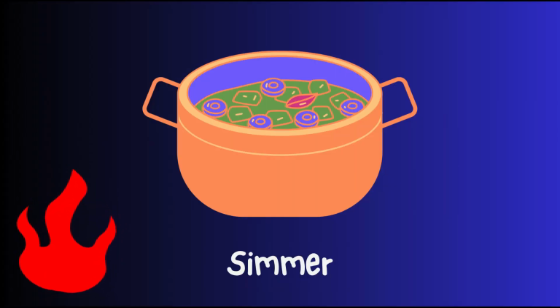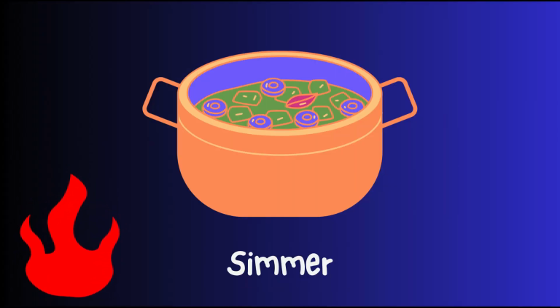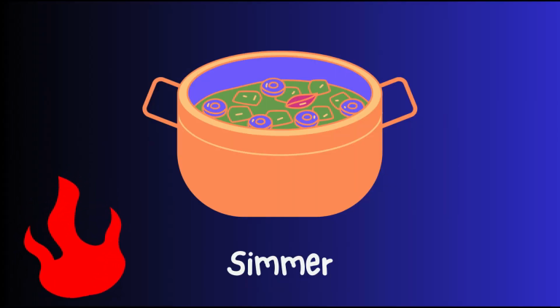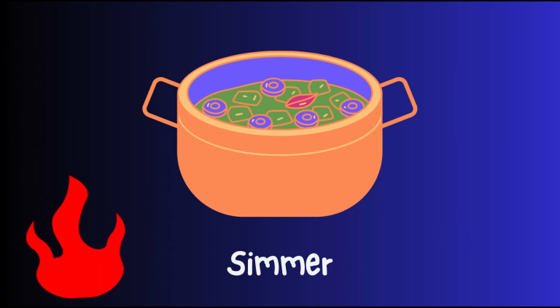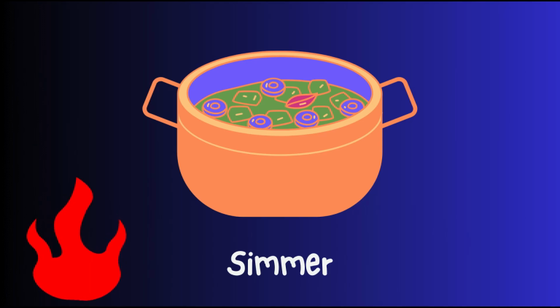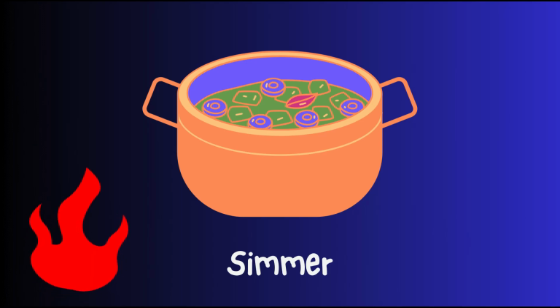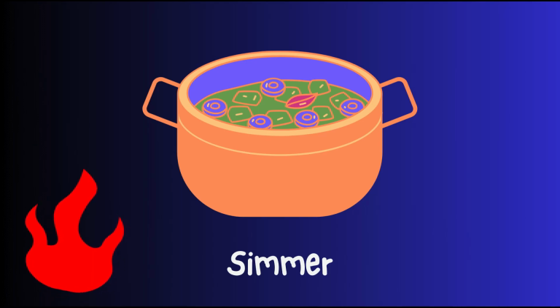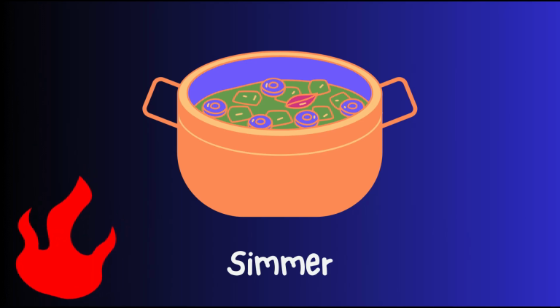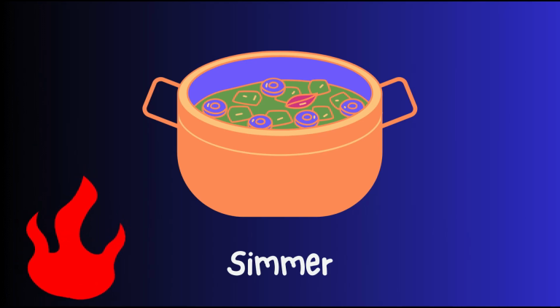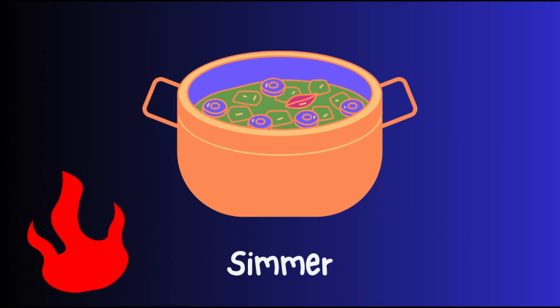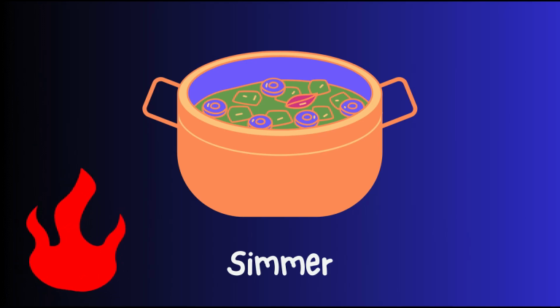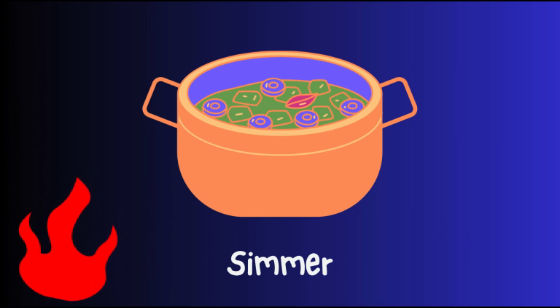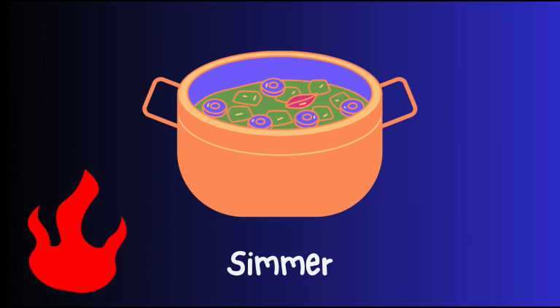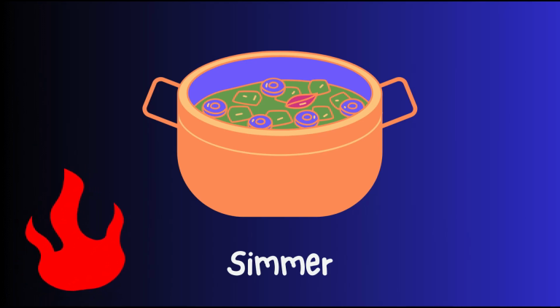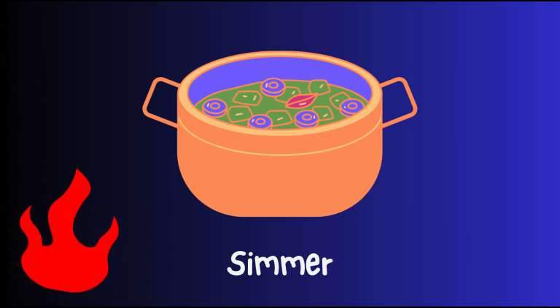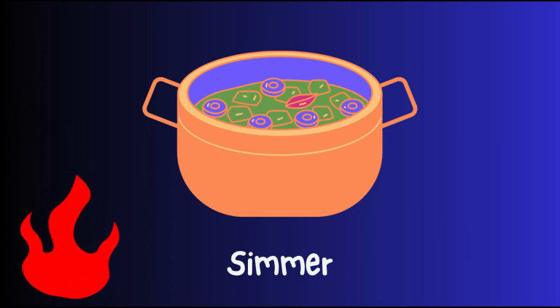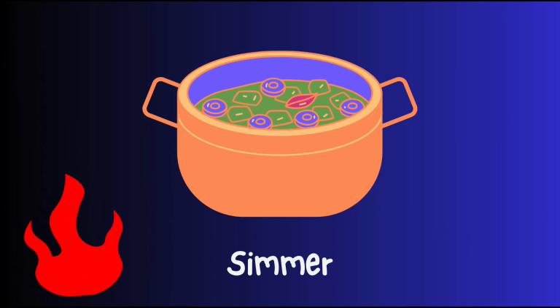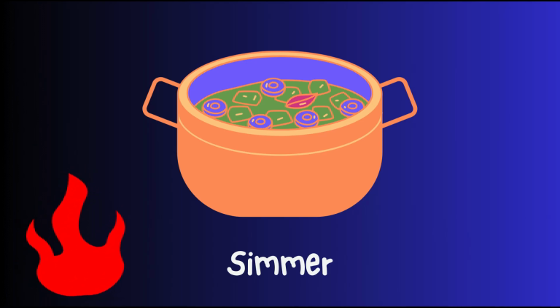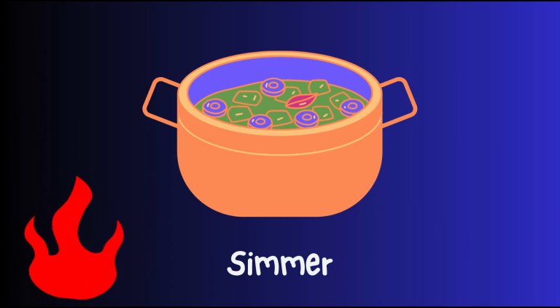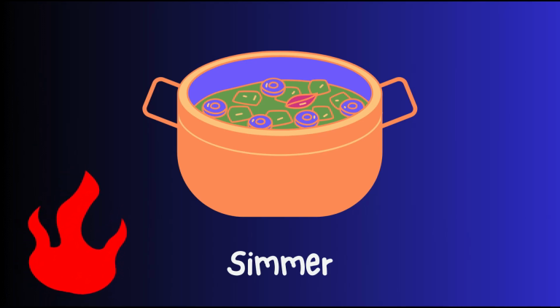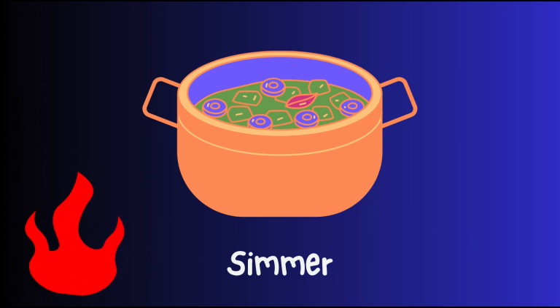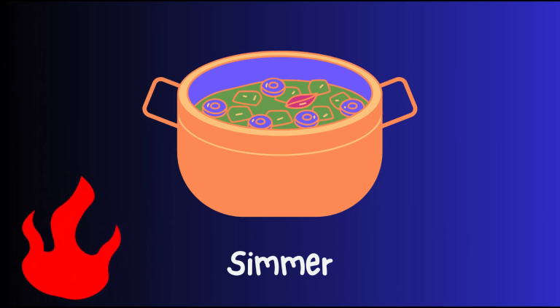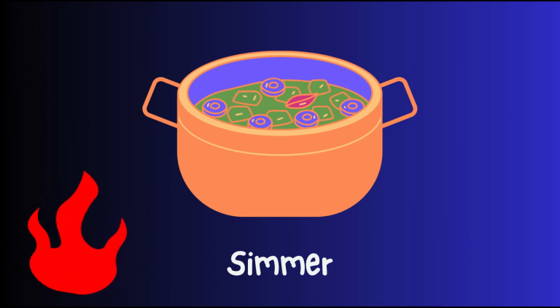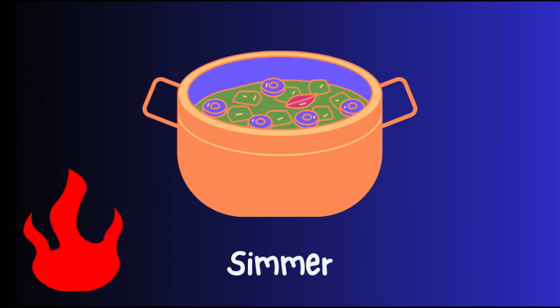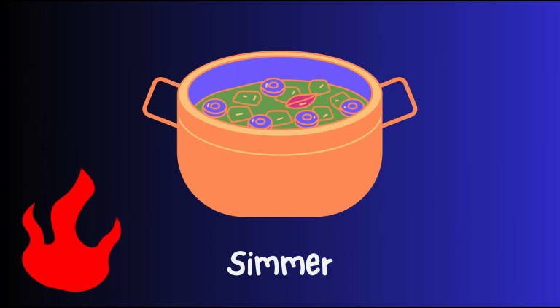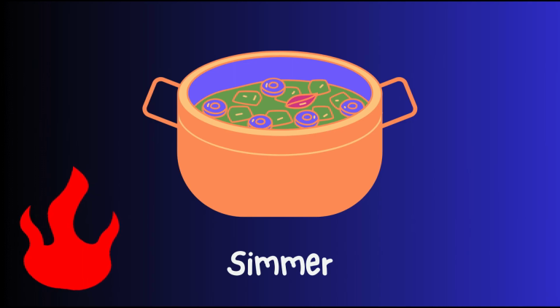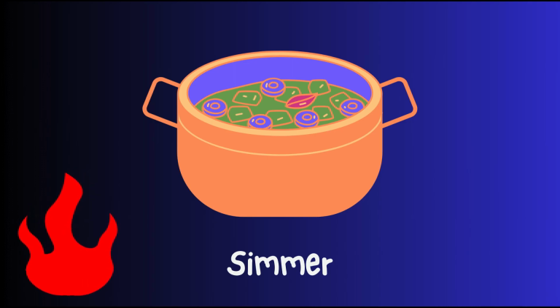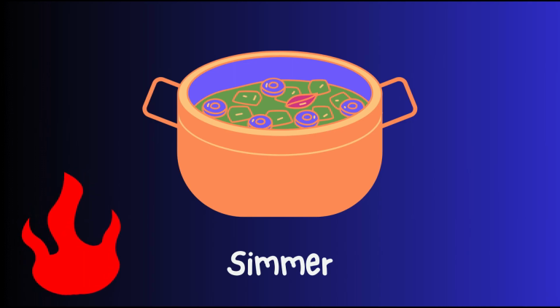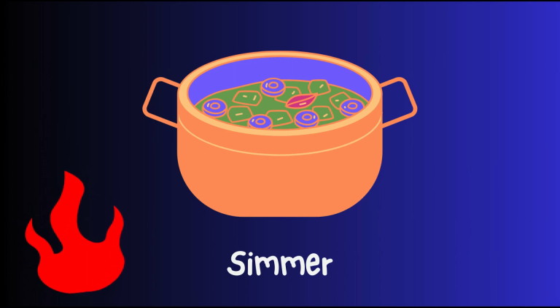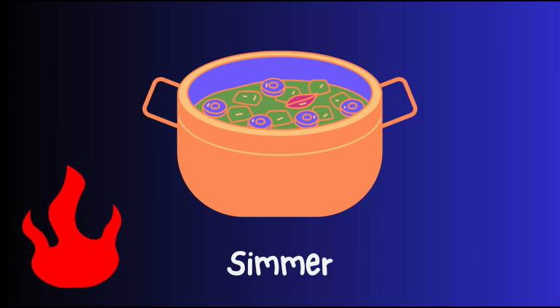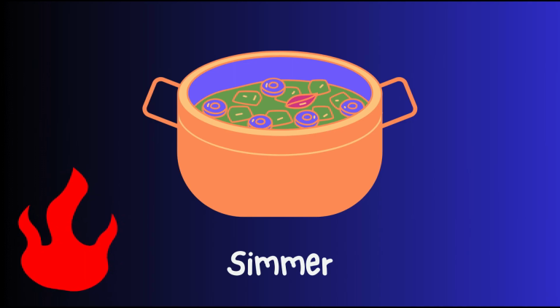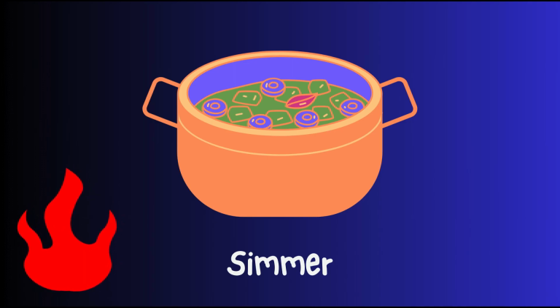To simmer is to cook something gently in hot liquid, just barely bubbling. Like when you make soup and it's quietly cooking on the stove.